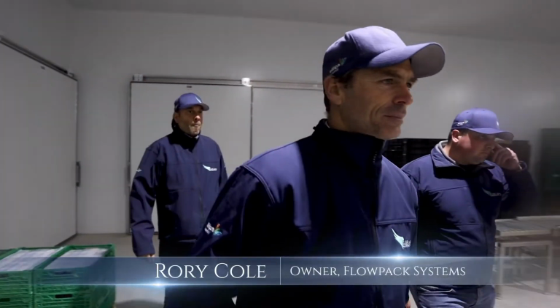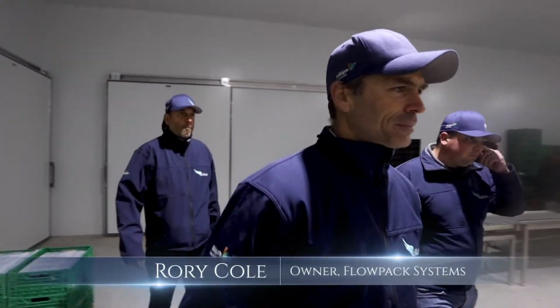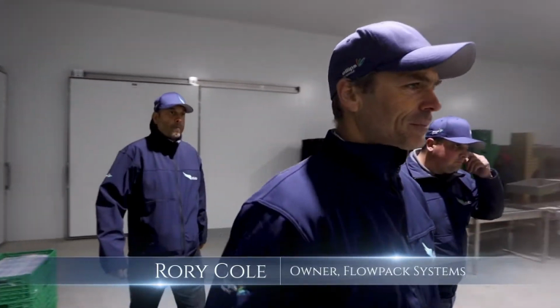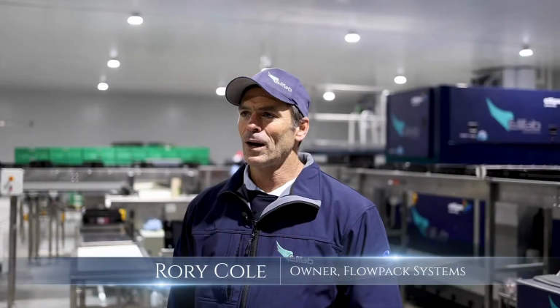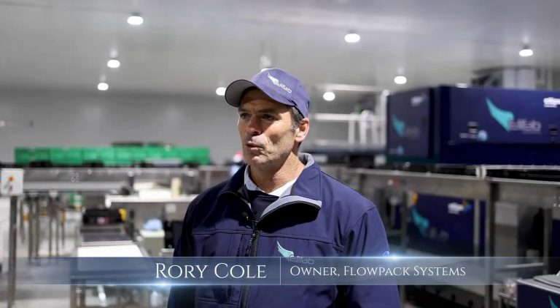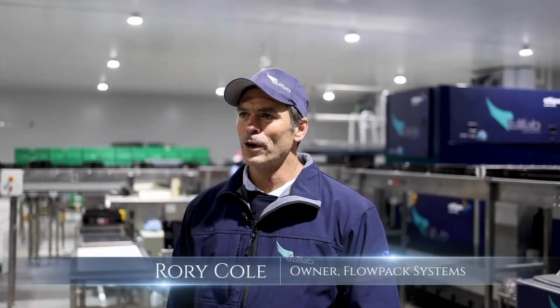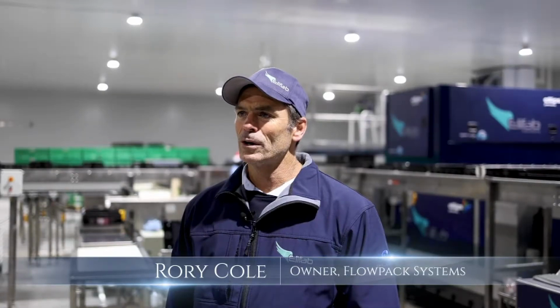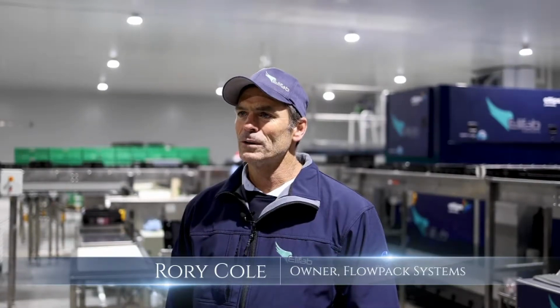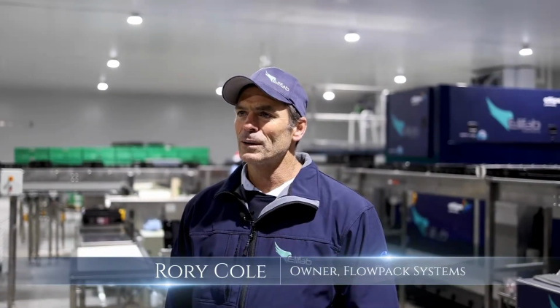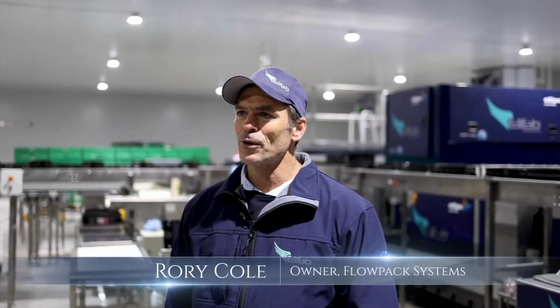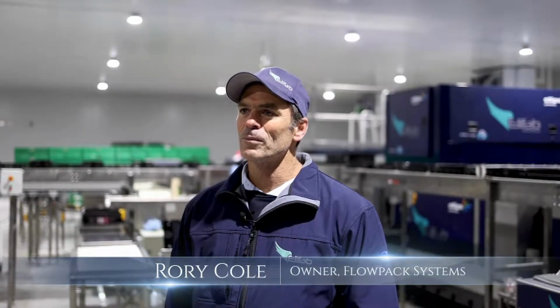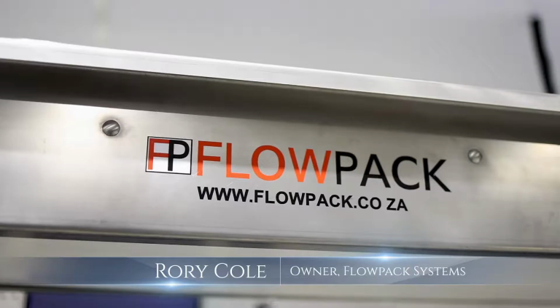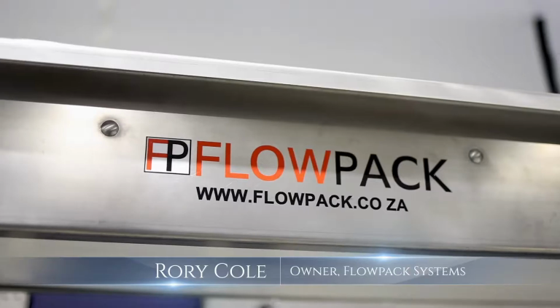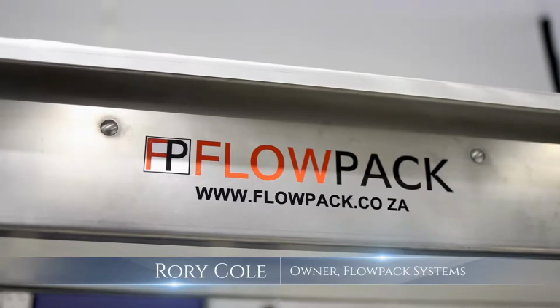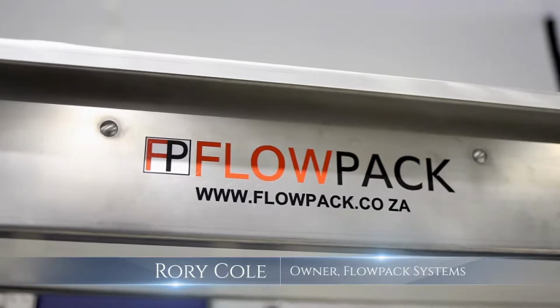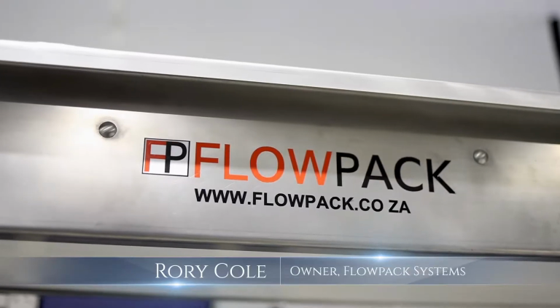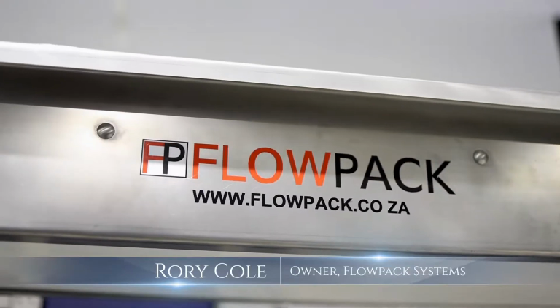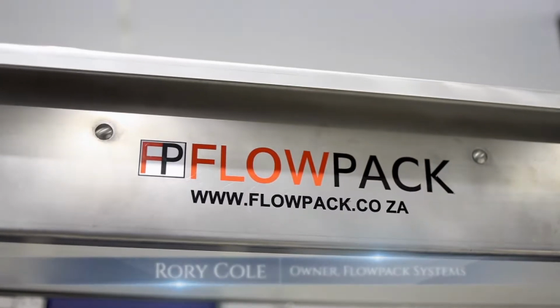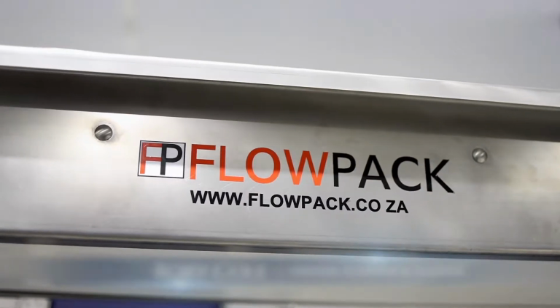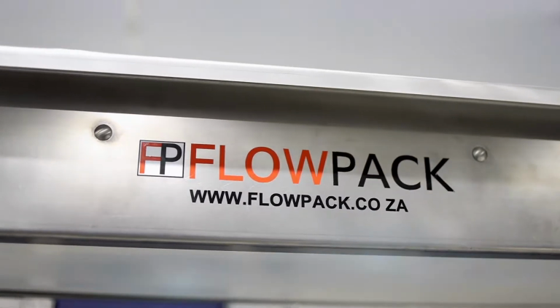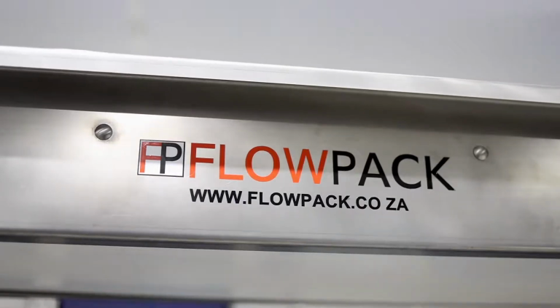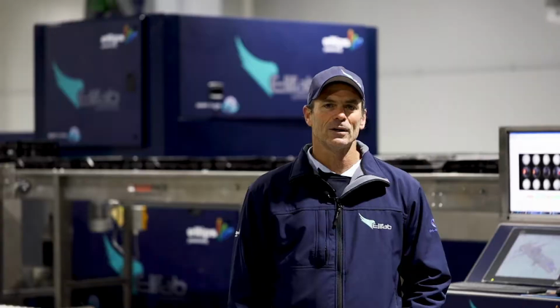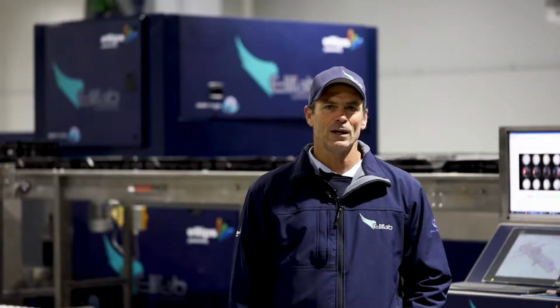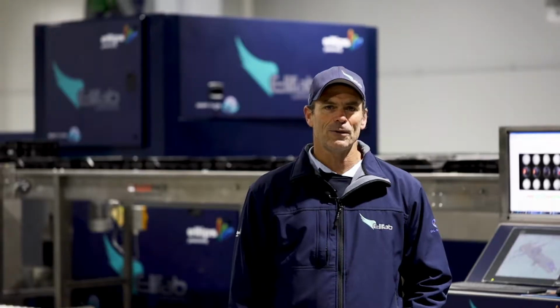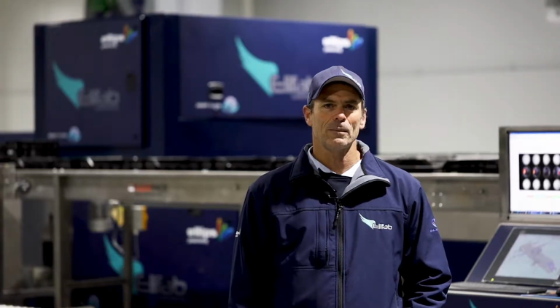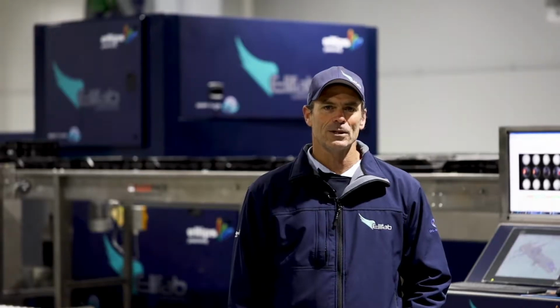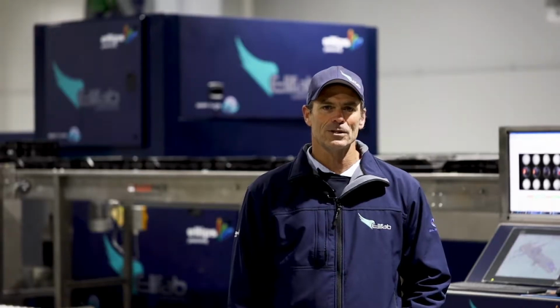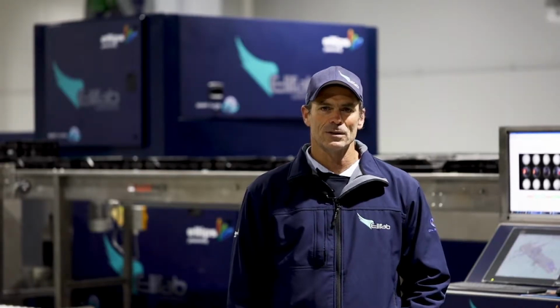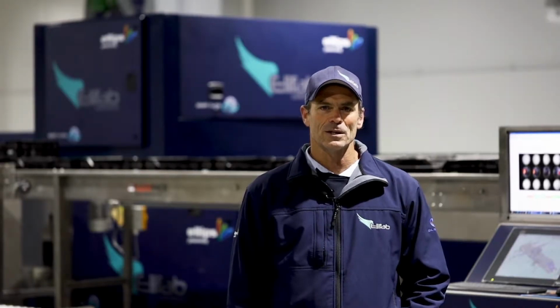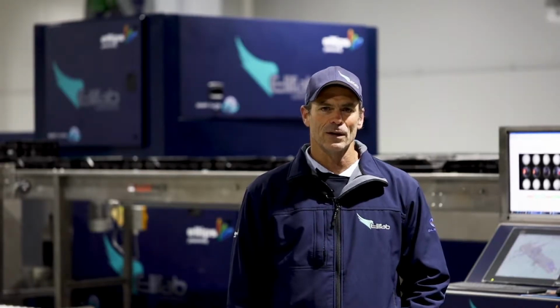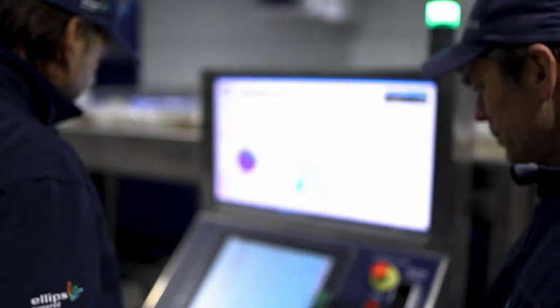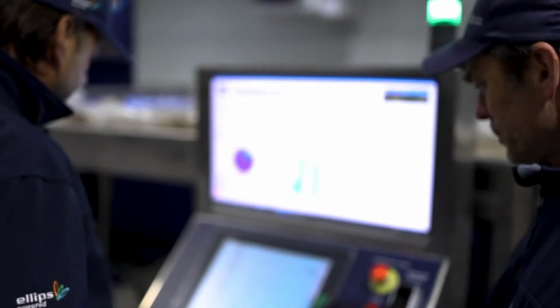Hello, I'm Rory Cole. I'm from Flowpack Systems, South Africa. We are the Elifab agents in Southern Africa.